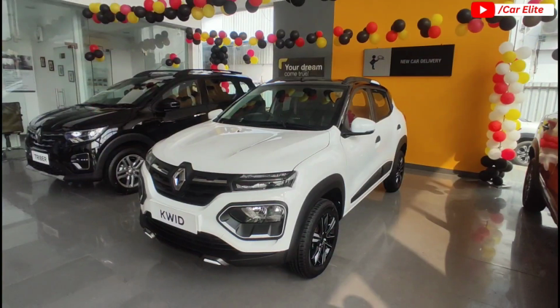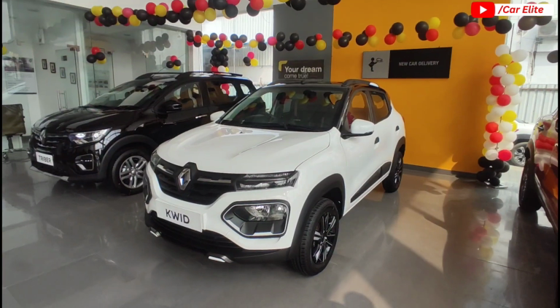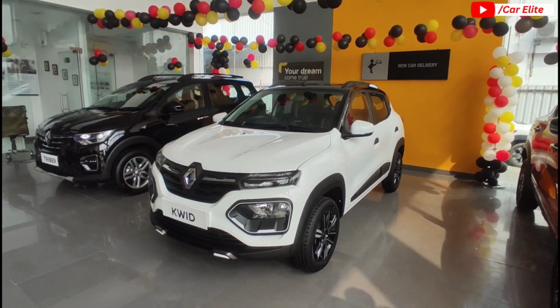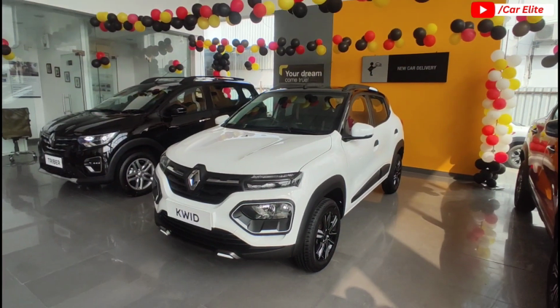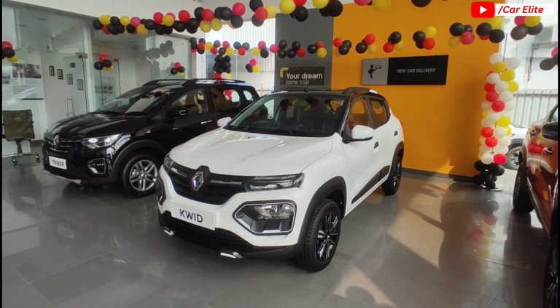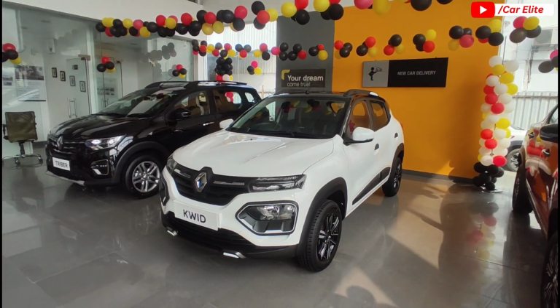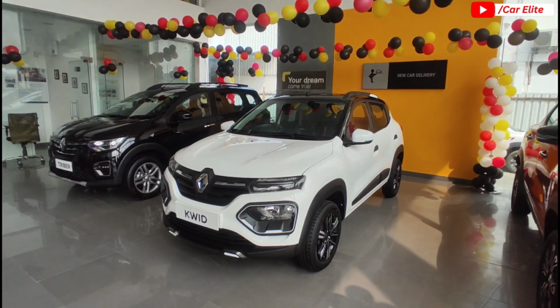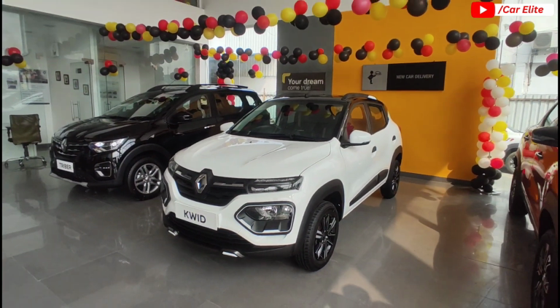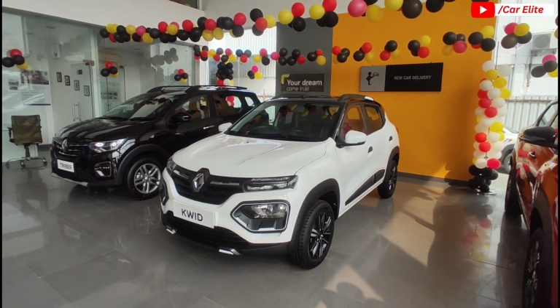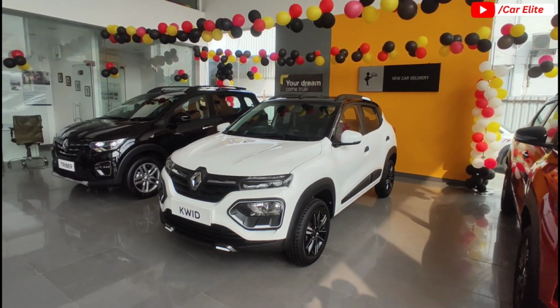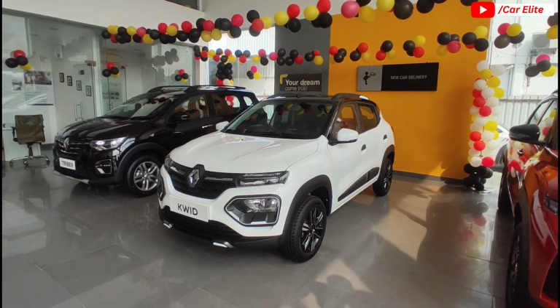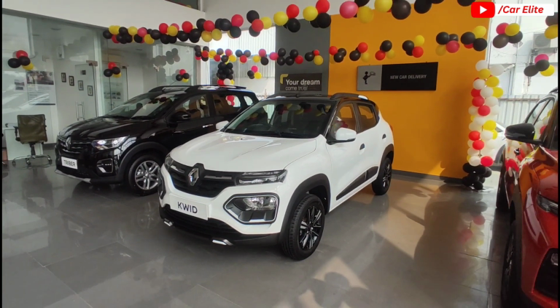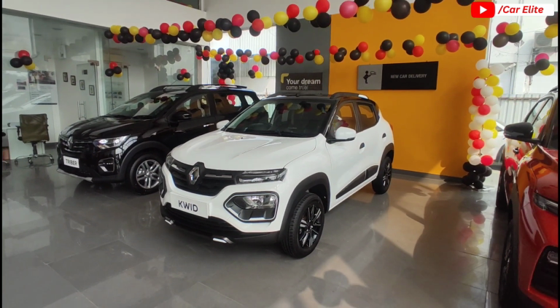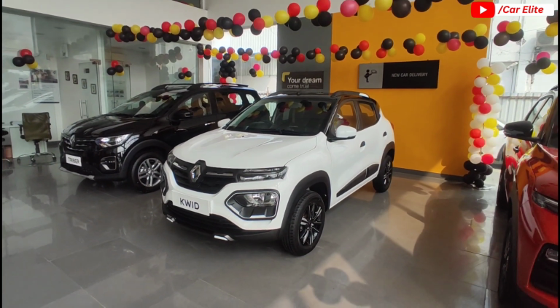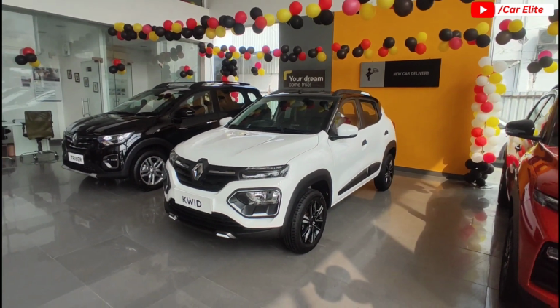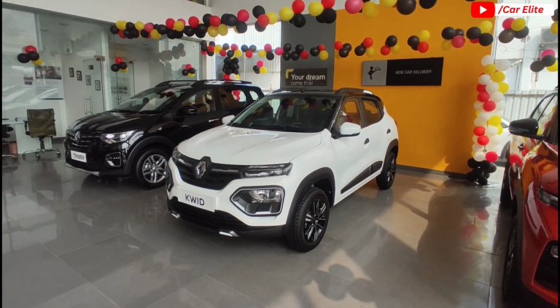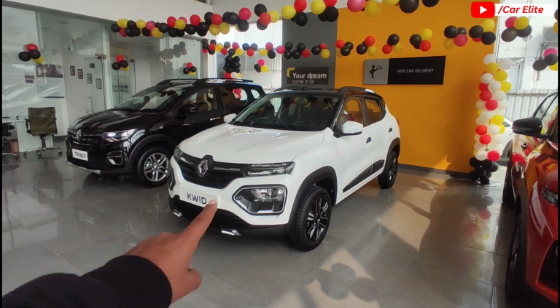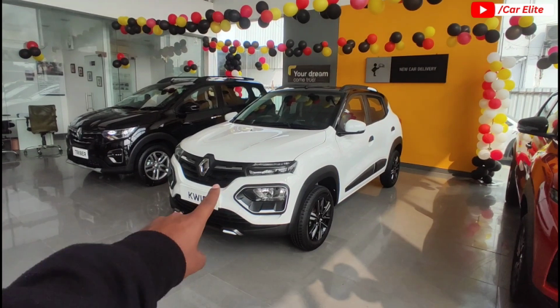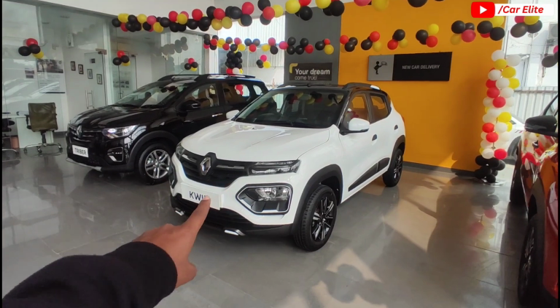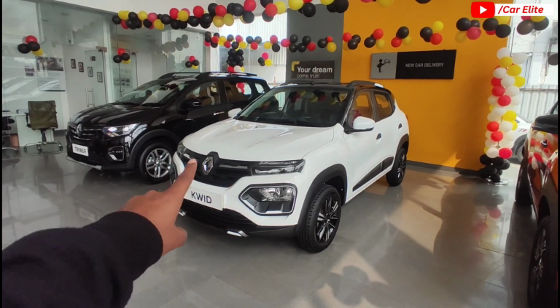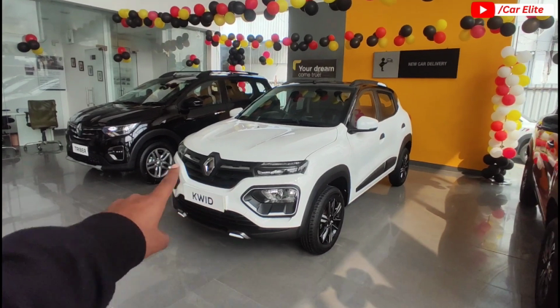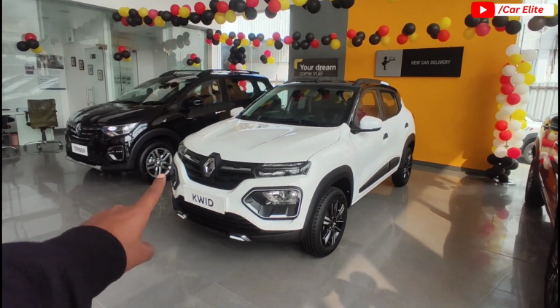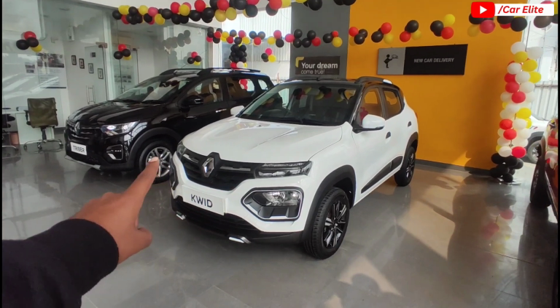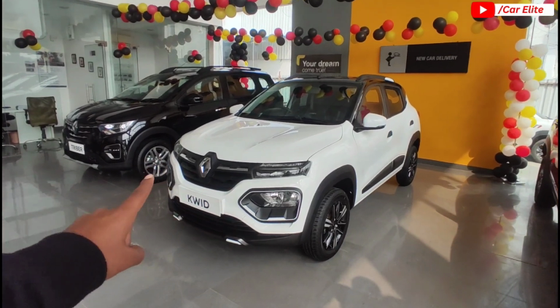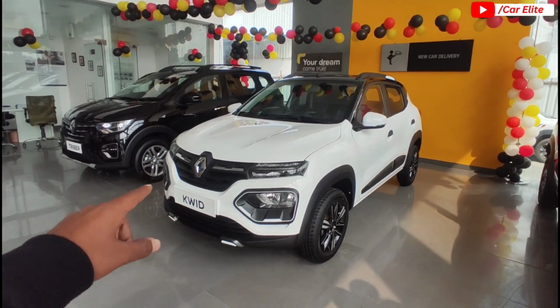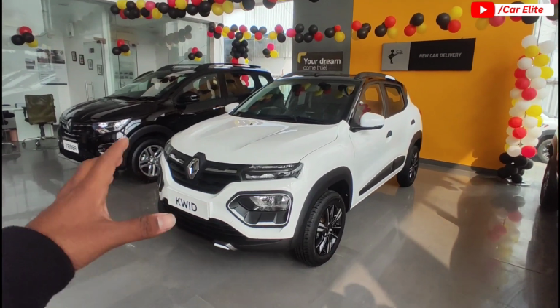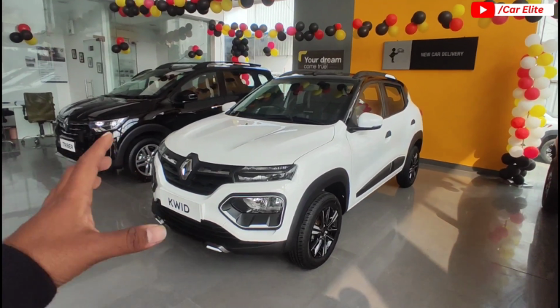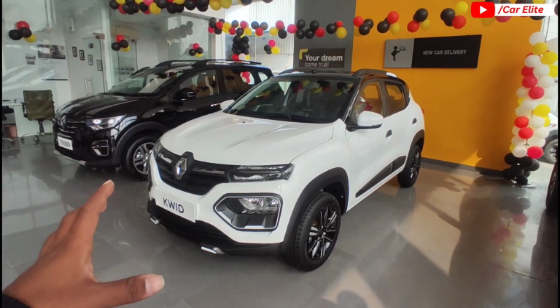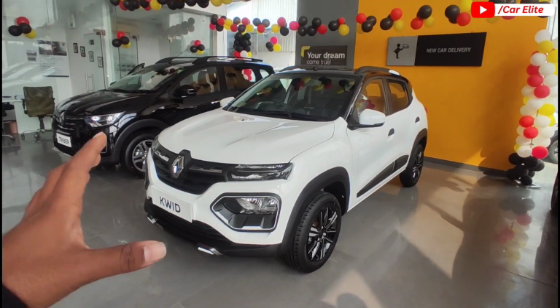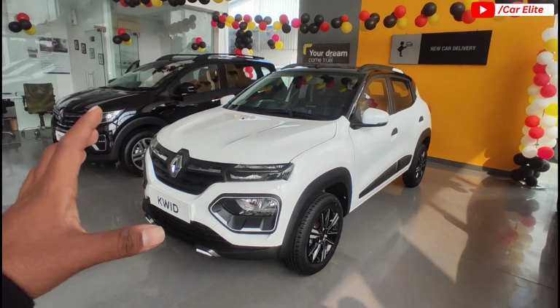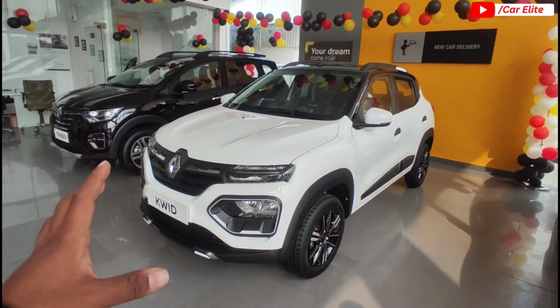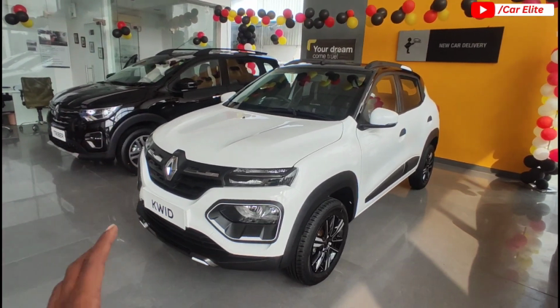Hello guys, welcome back to the channel. I am very happy to see you, and here we have the all new 2024 Renault Kwid.